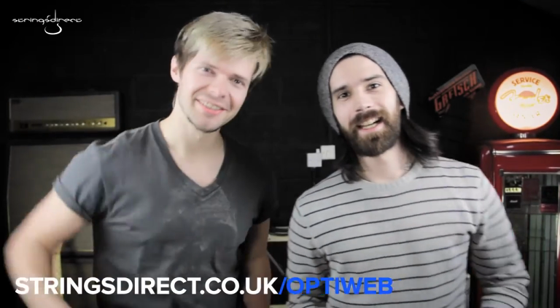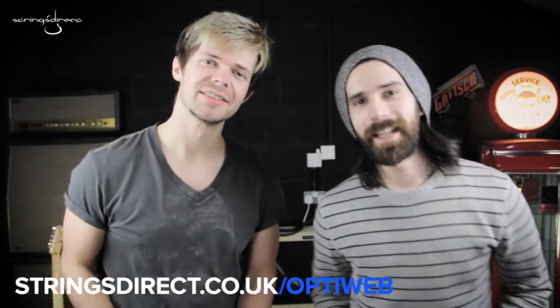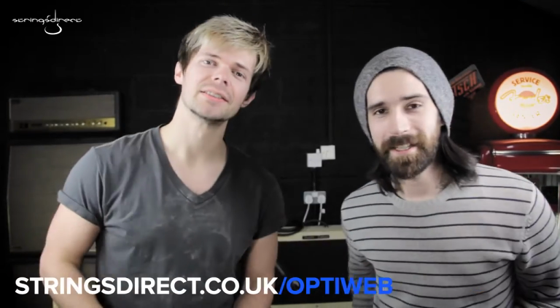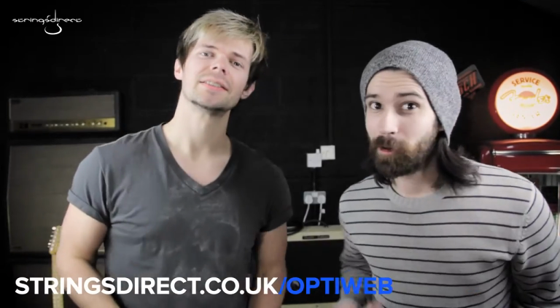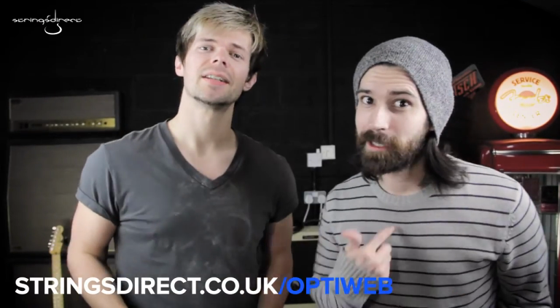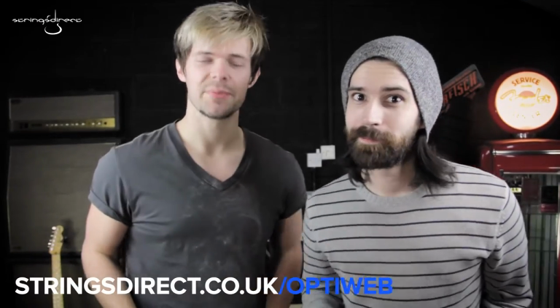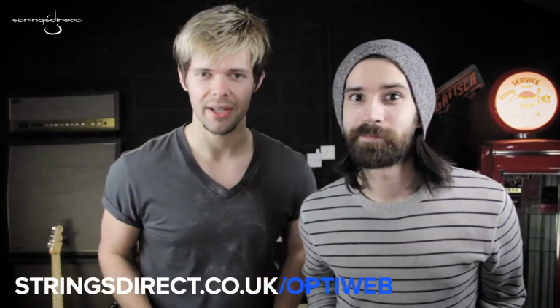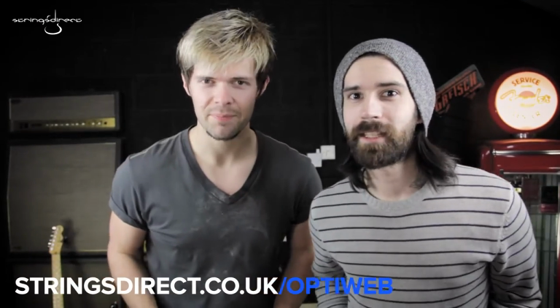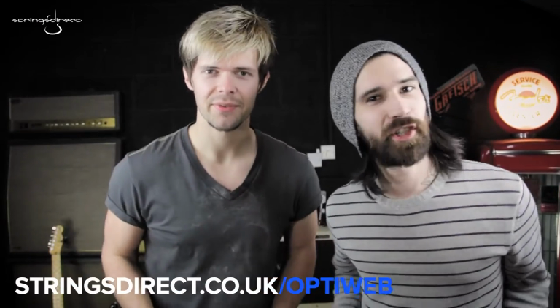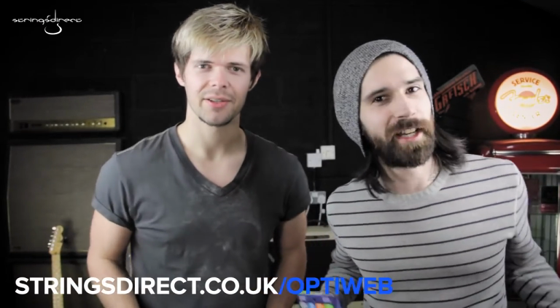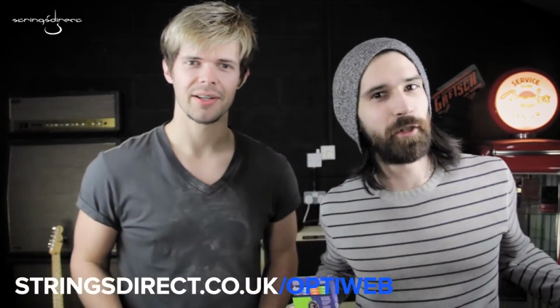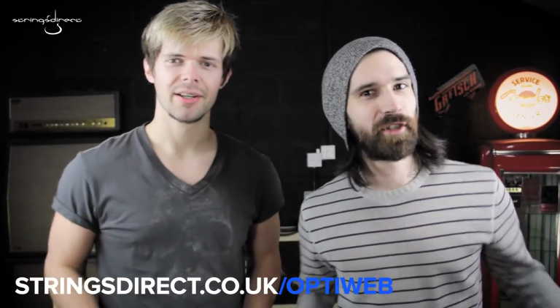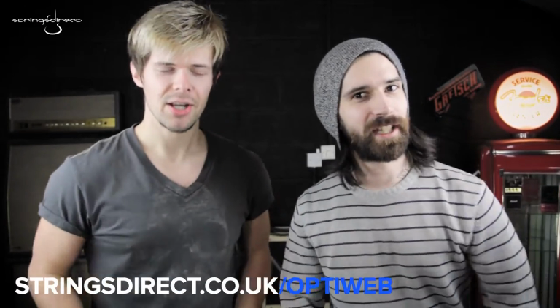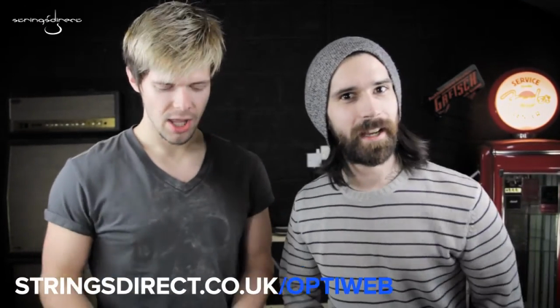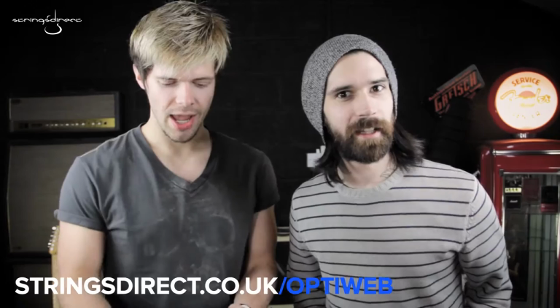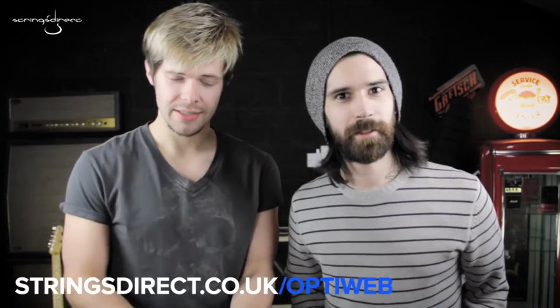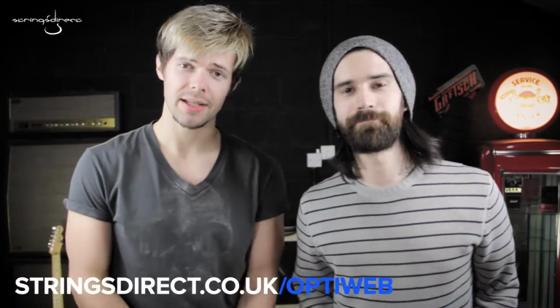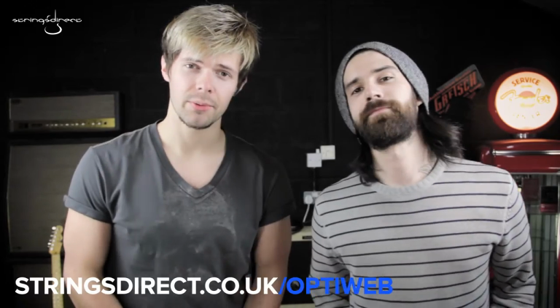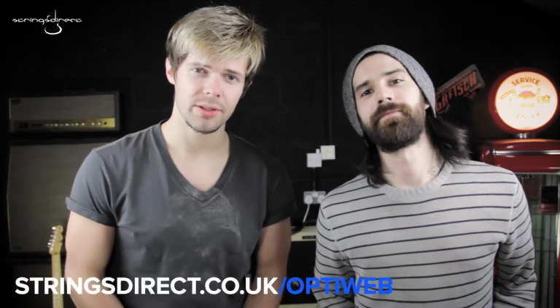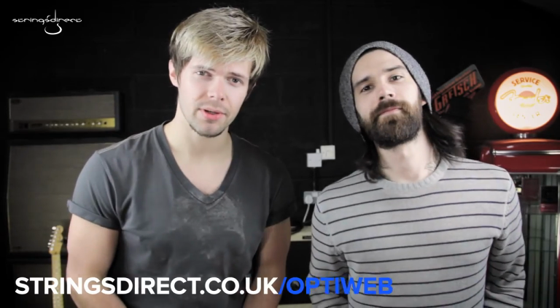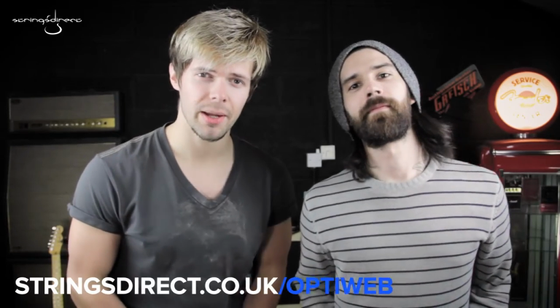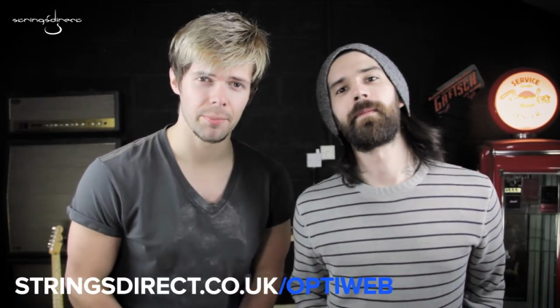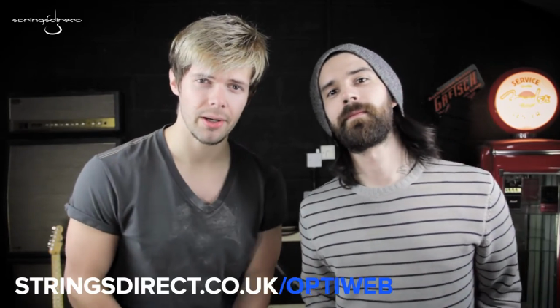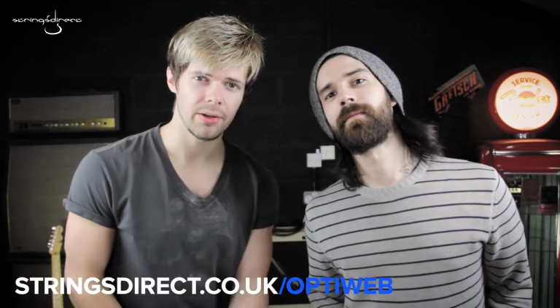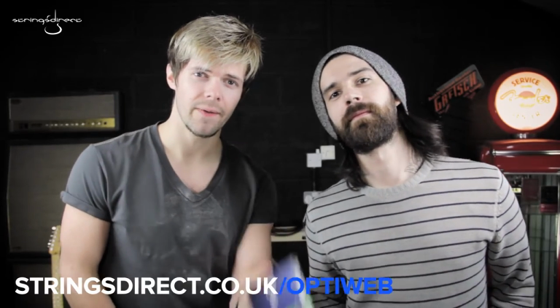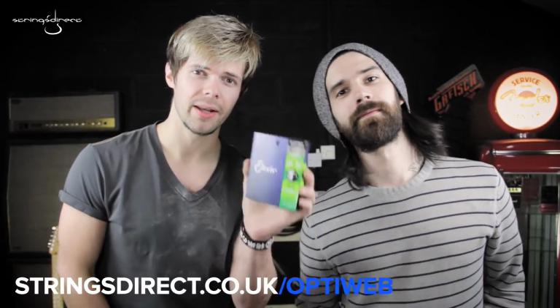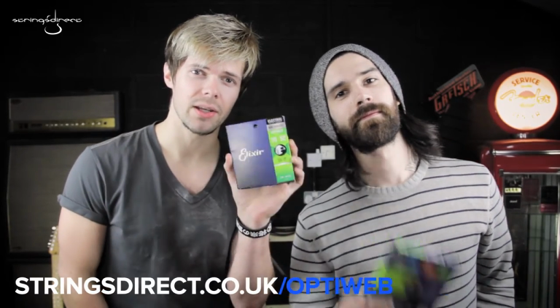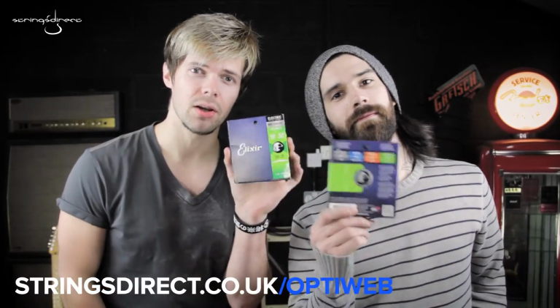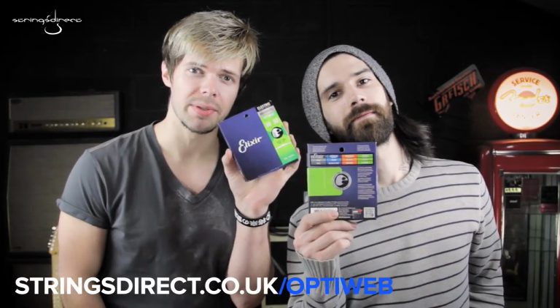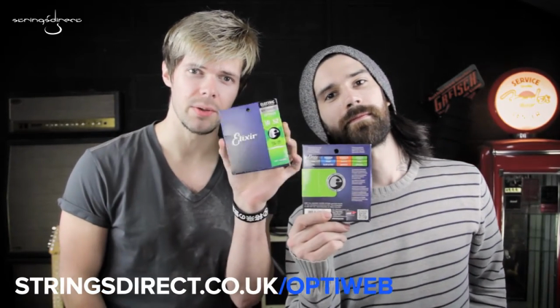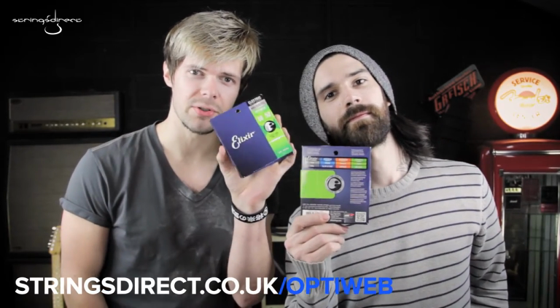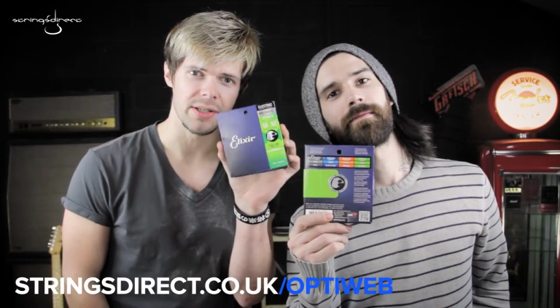Hey guys, I'm Brandon. I'm Sam. Coming straight at you from Strings Direct. And today we are talking about the brand new Elixir OptiWeb Strings.